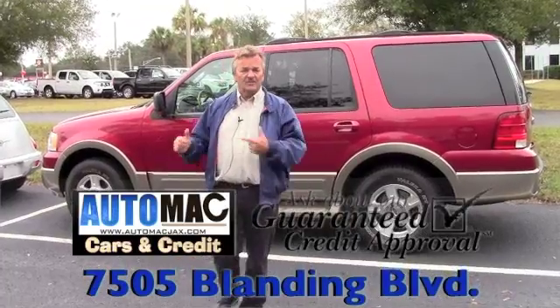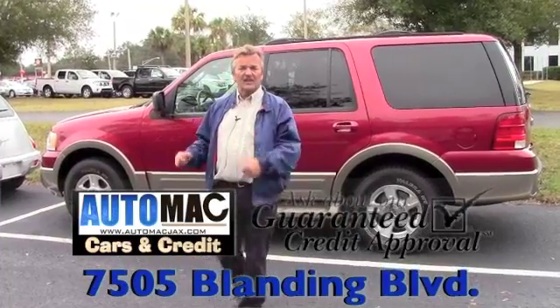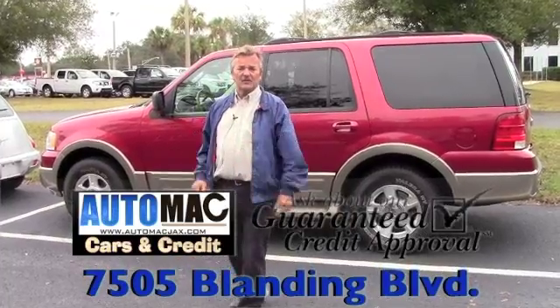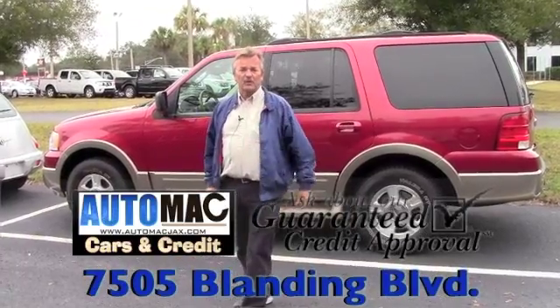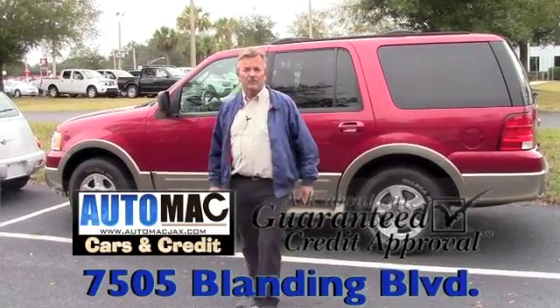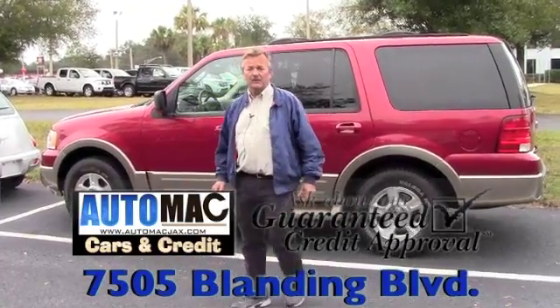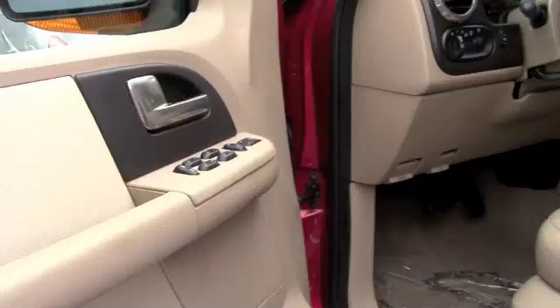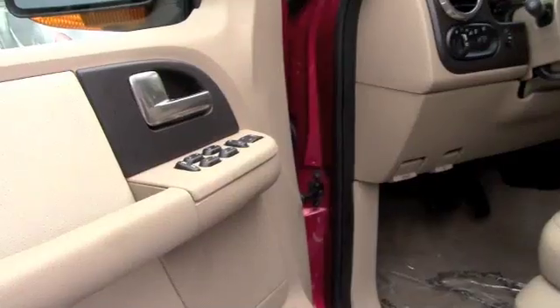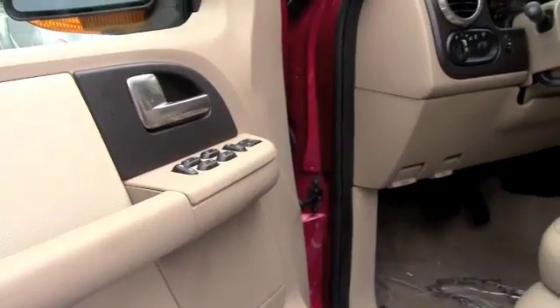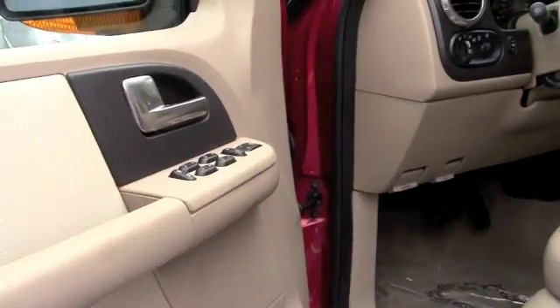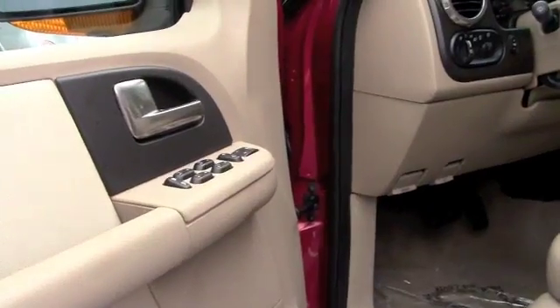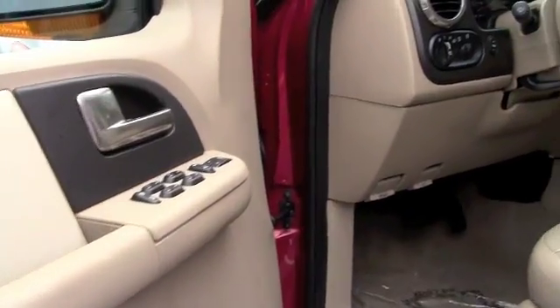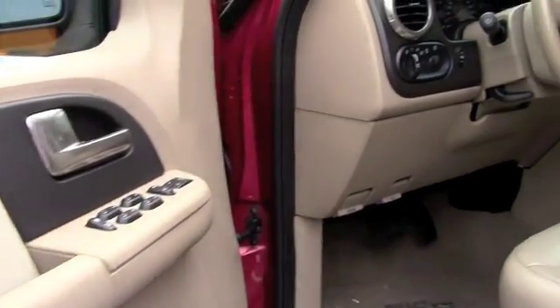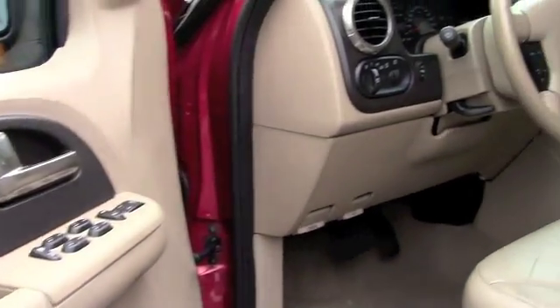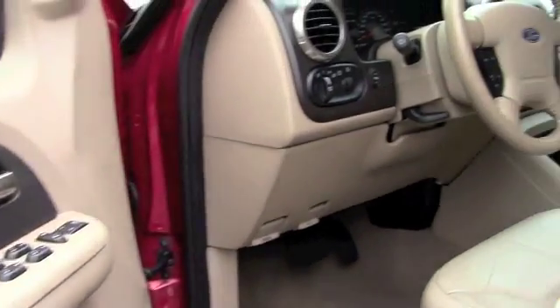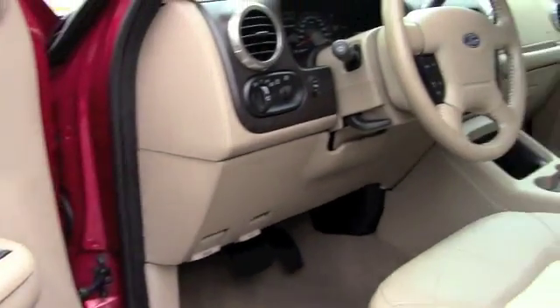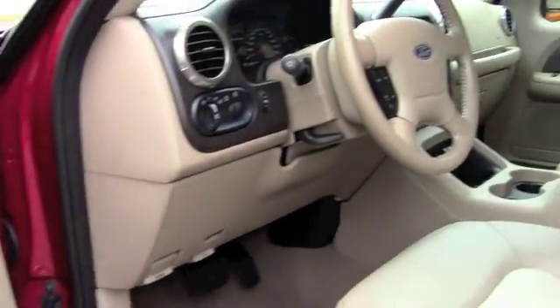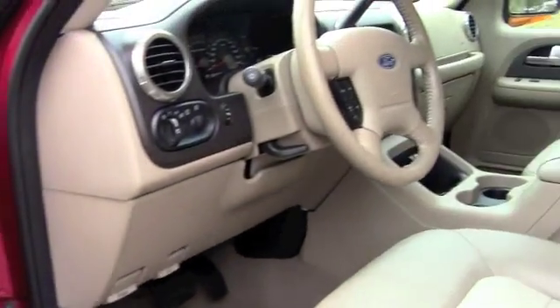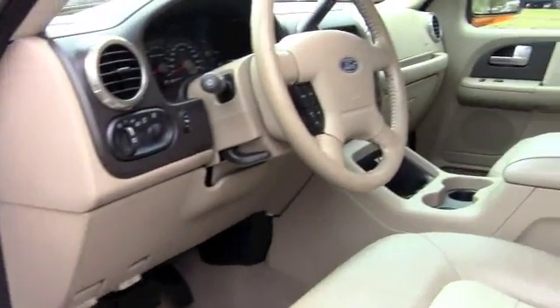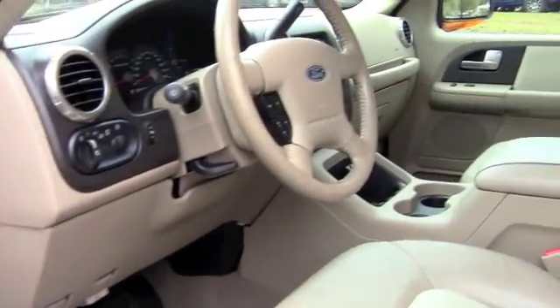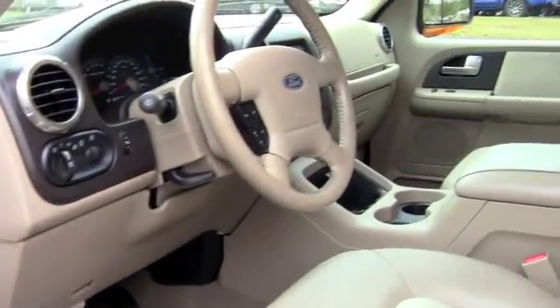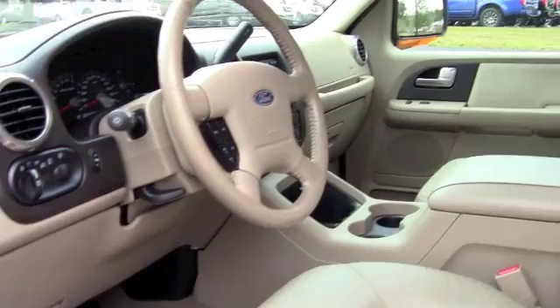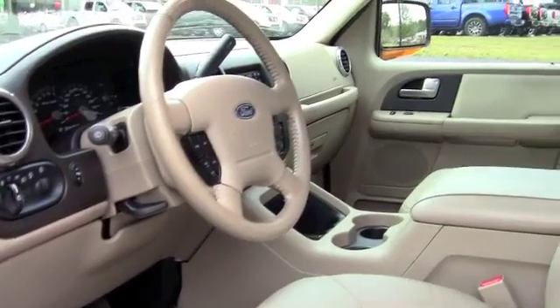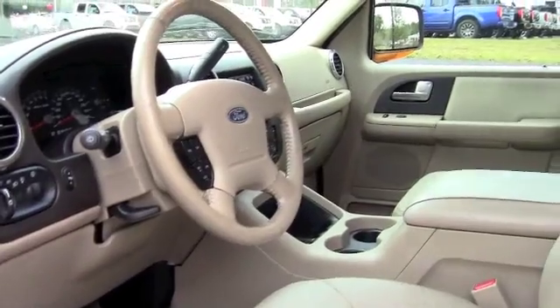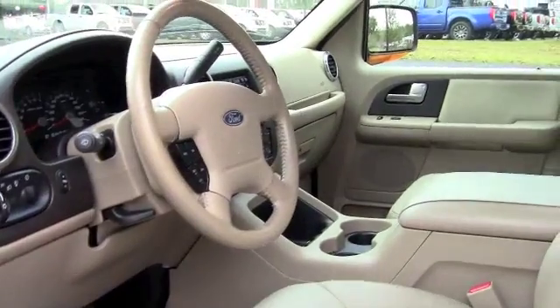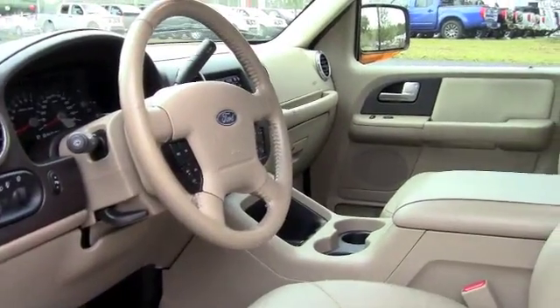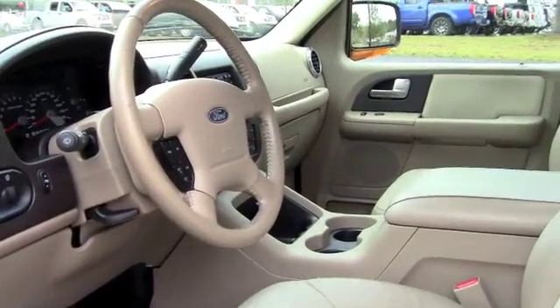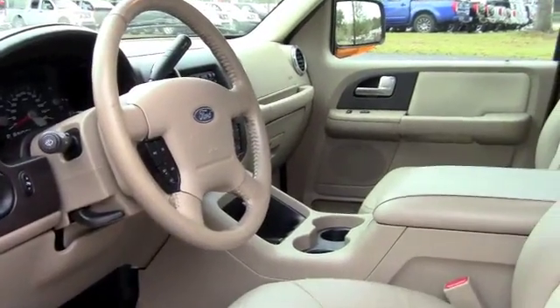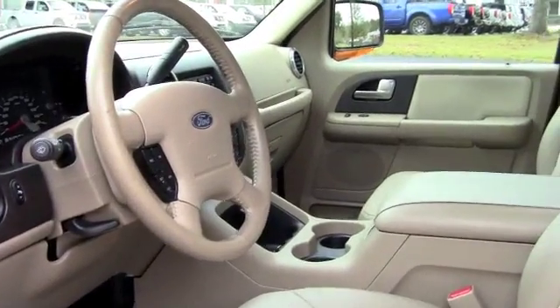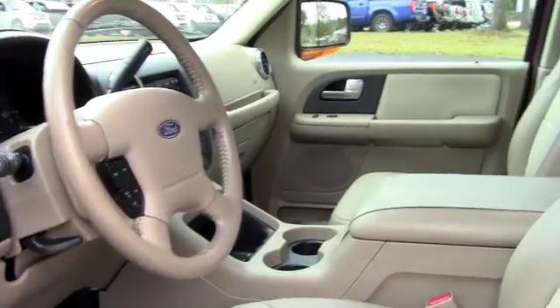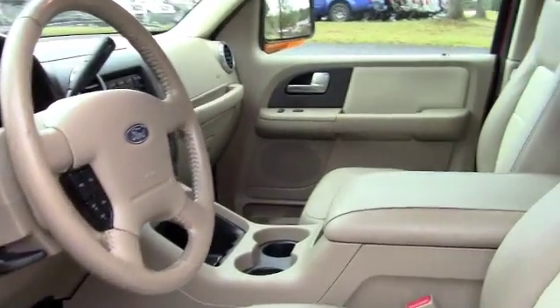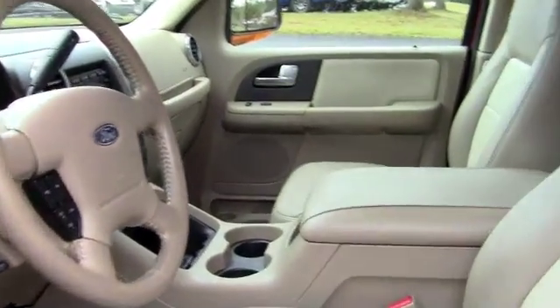Let's take a look at this beautiful vehicle. What we've got here is an '04 Ford Expedition Eddie Bauer package. It has every option.